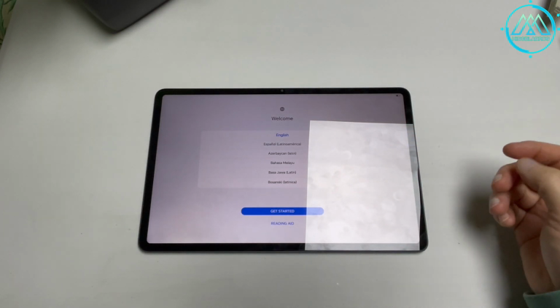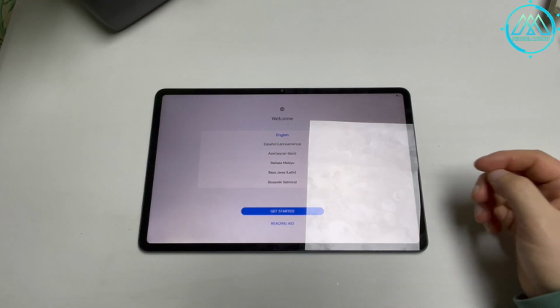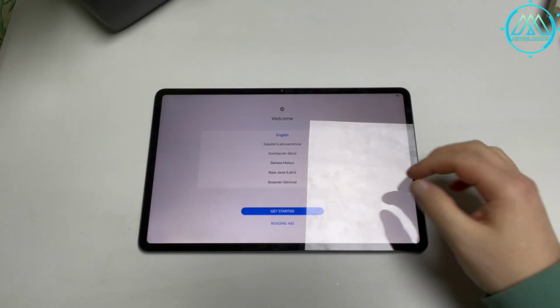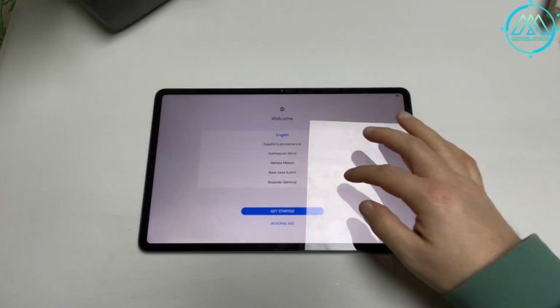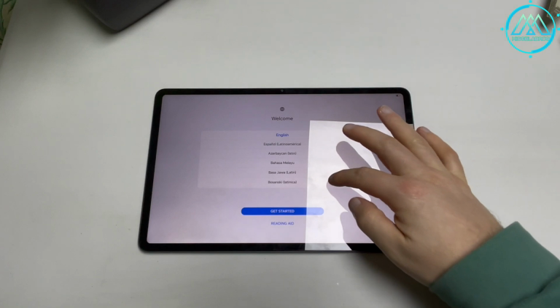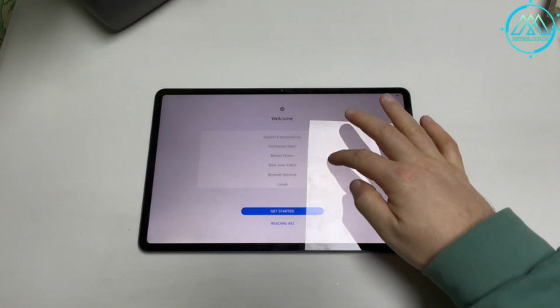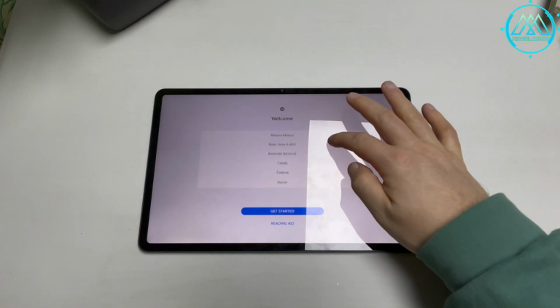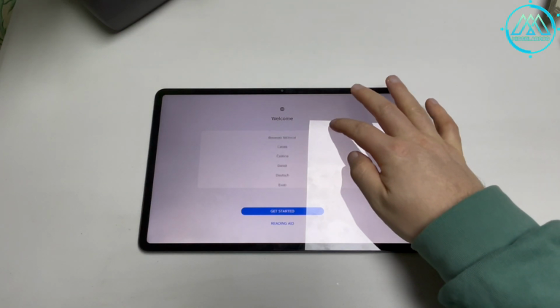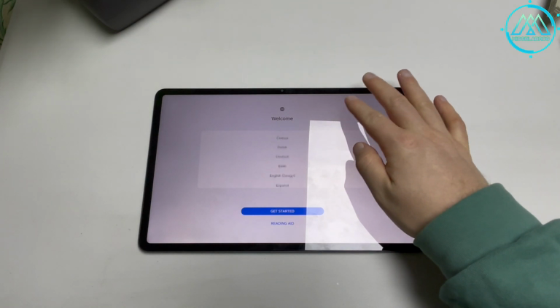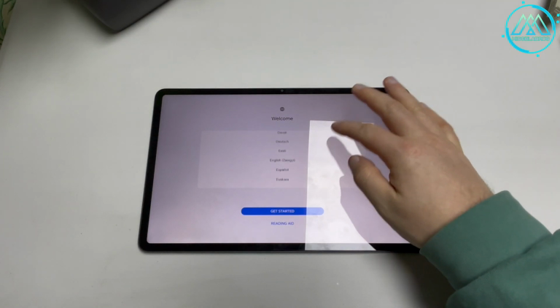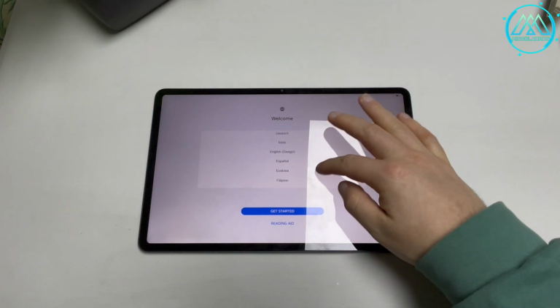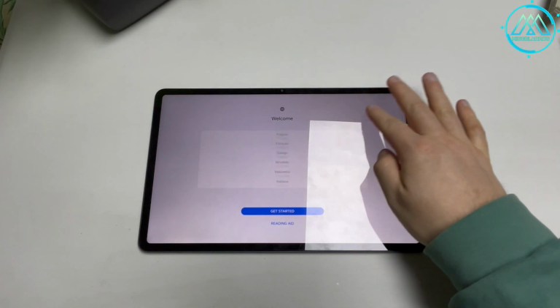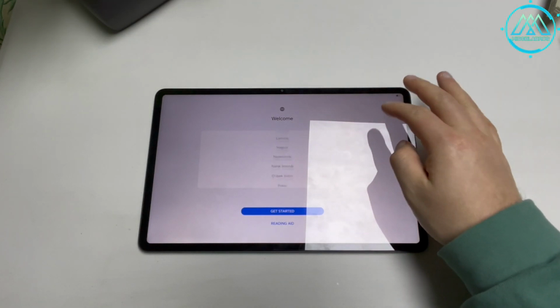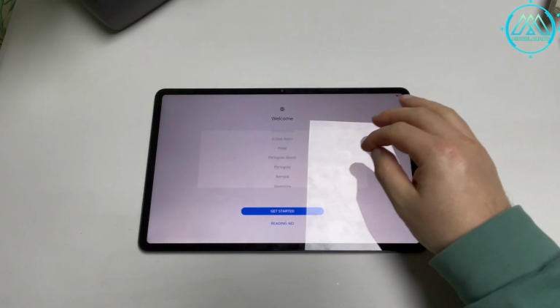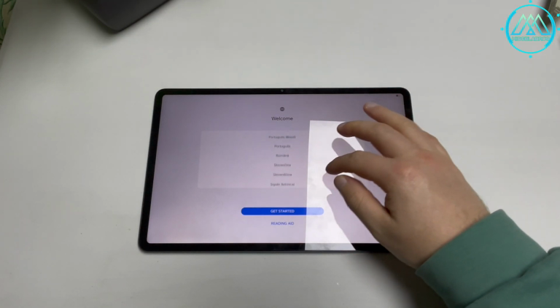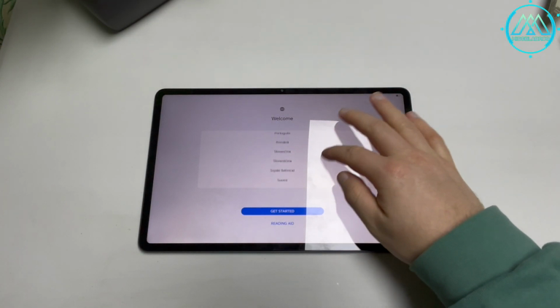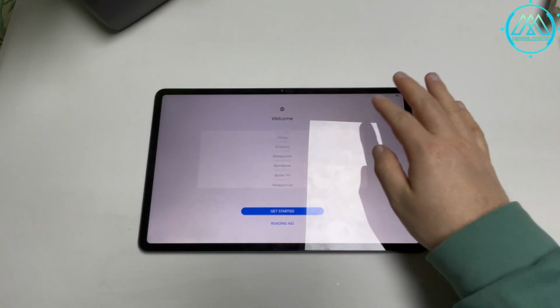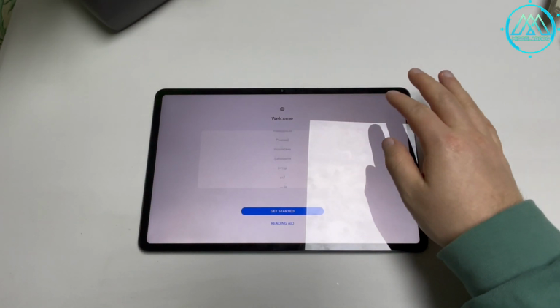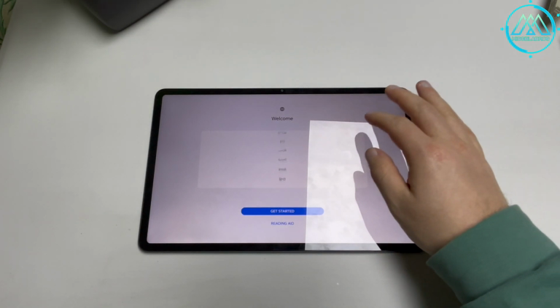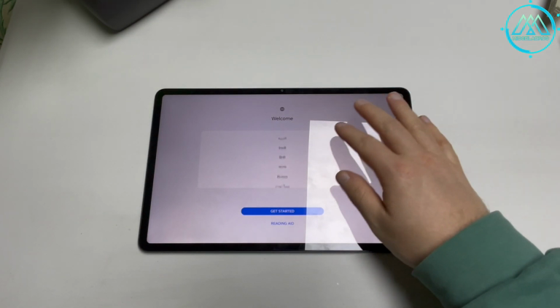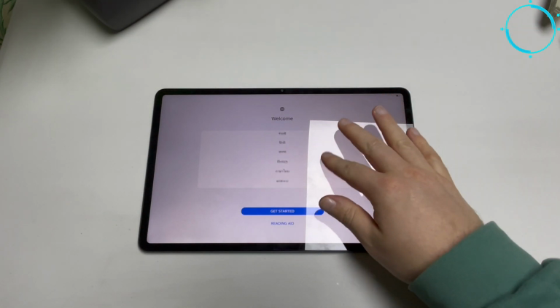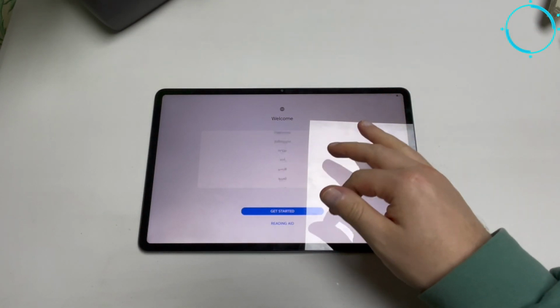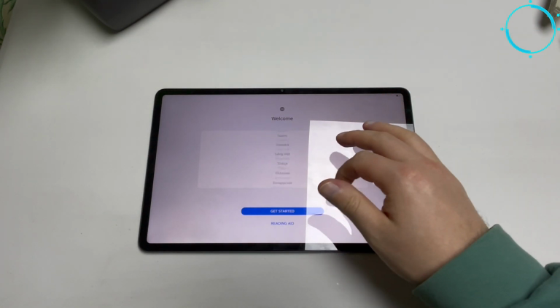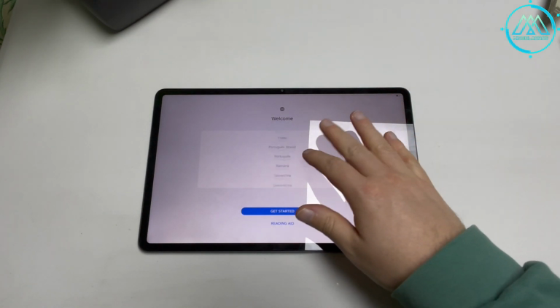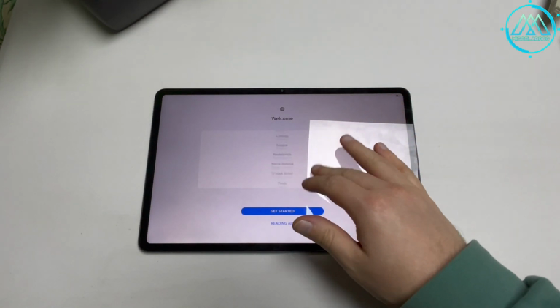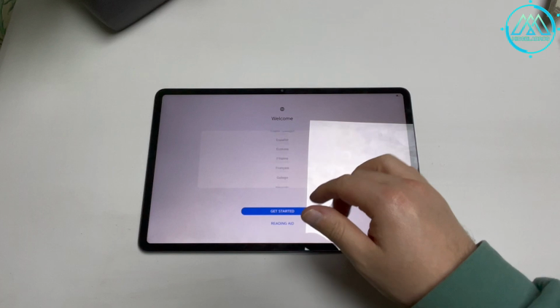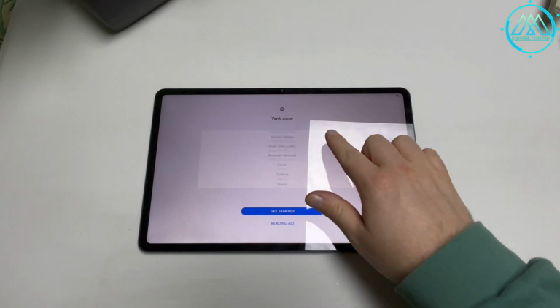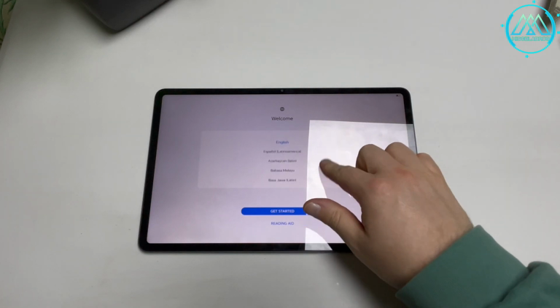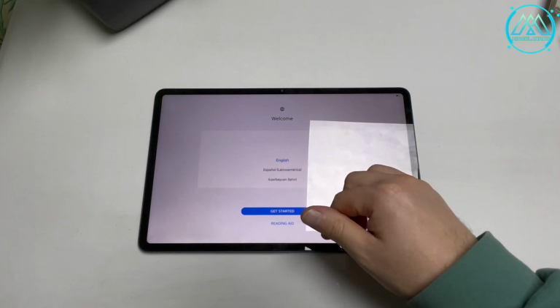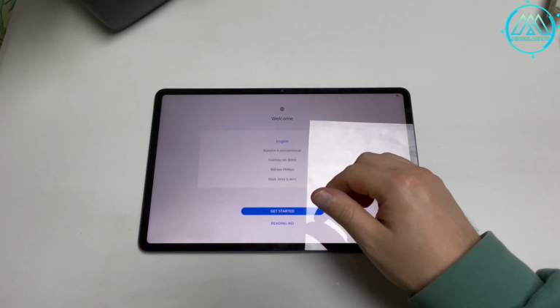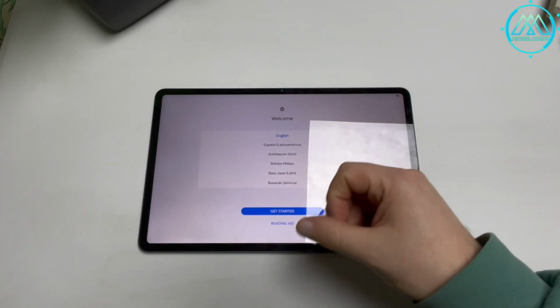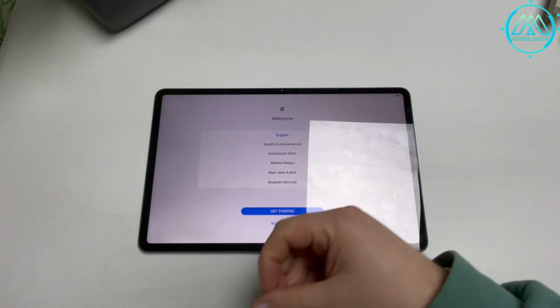Once you have done this, this tablet is all ready to be given to someone else. Best regards.